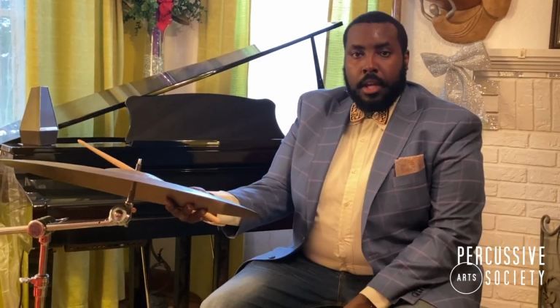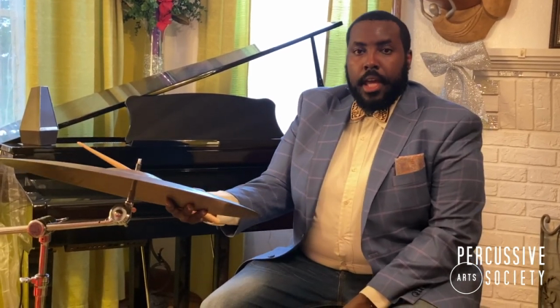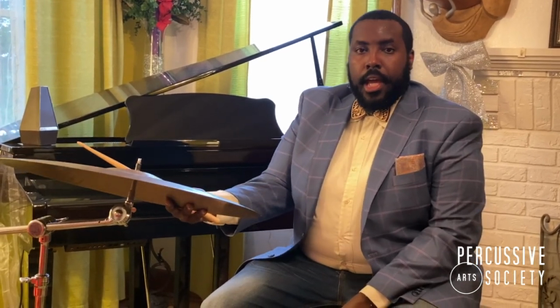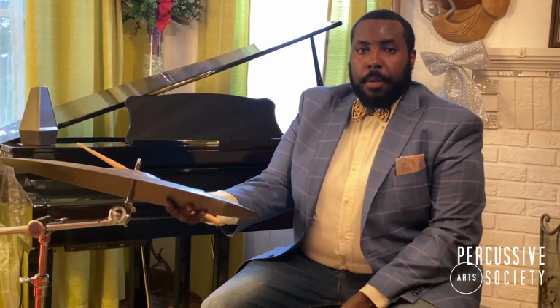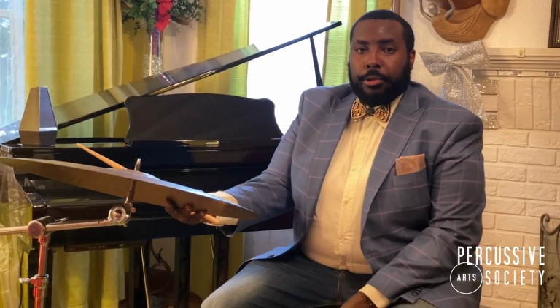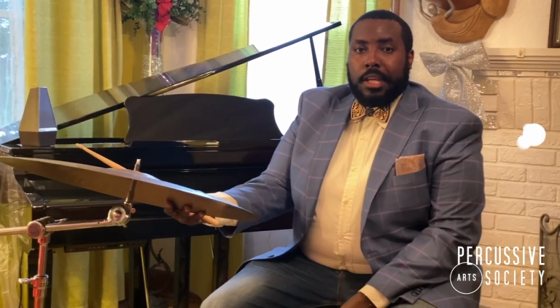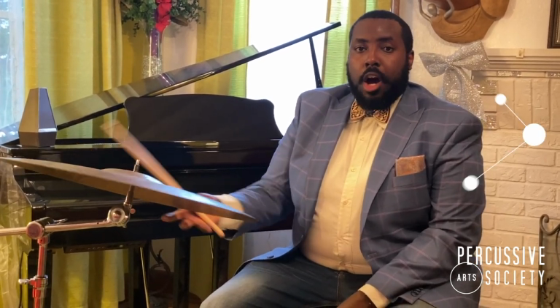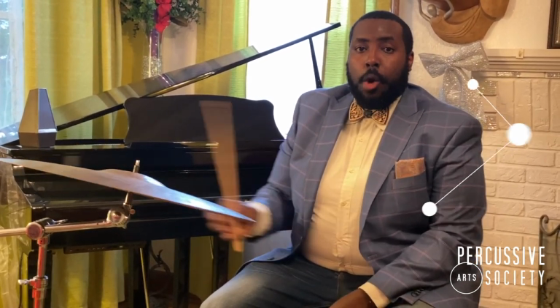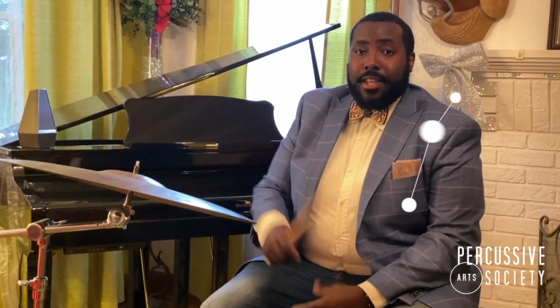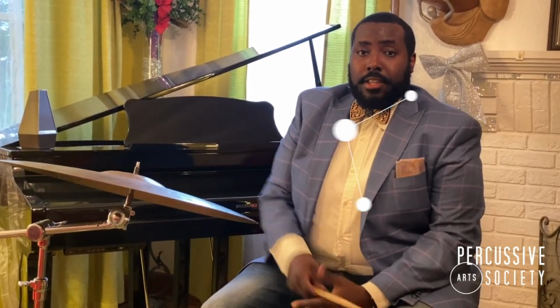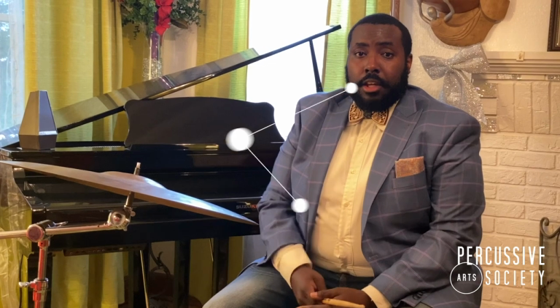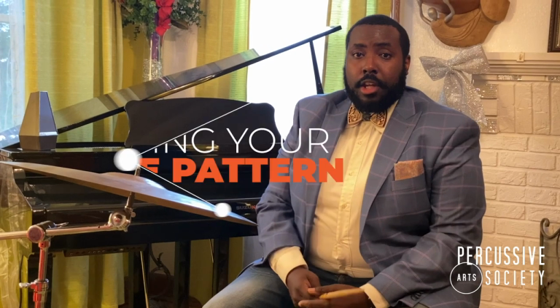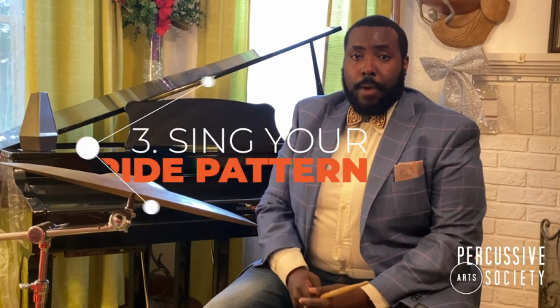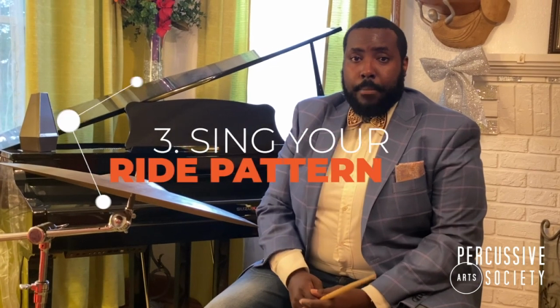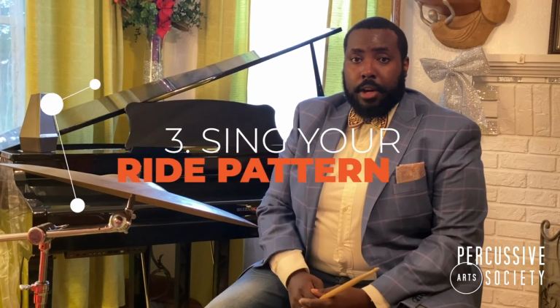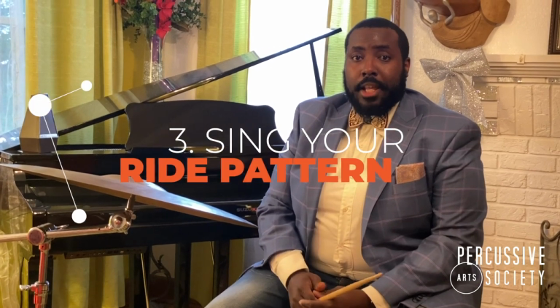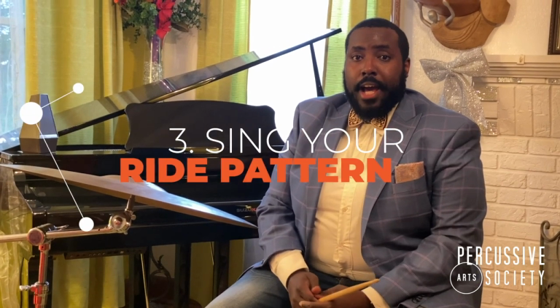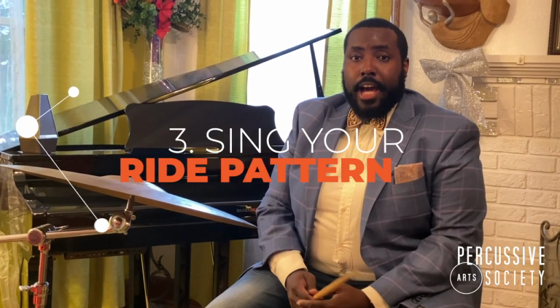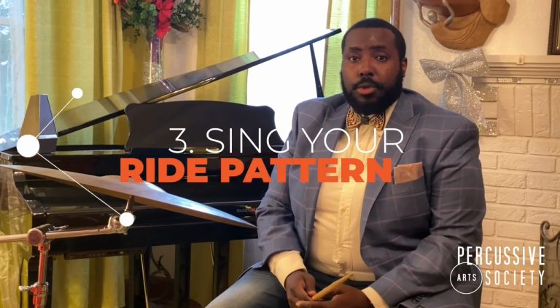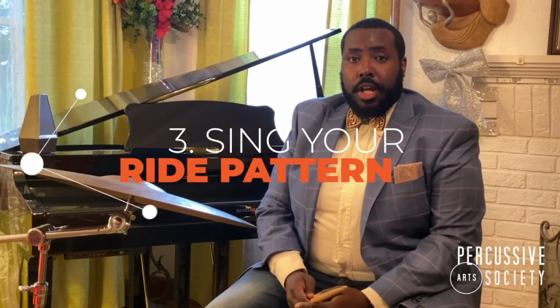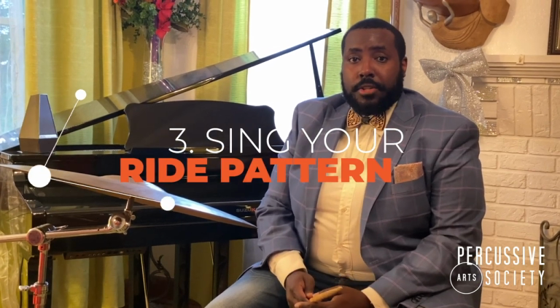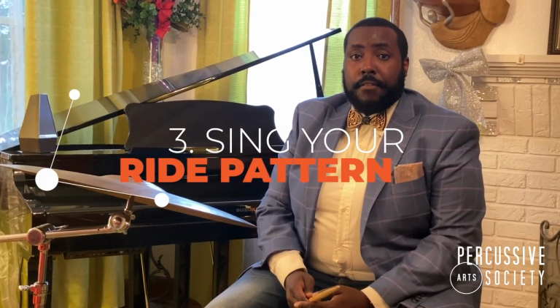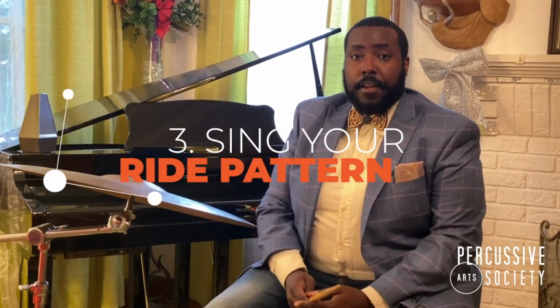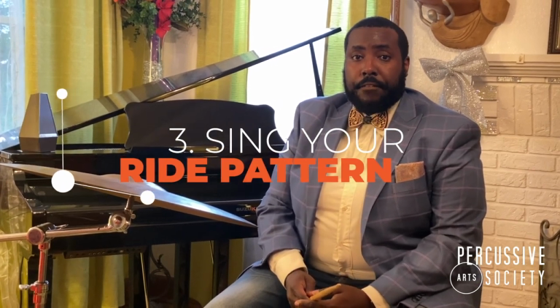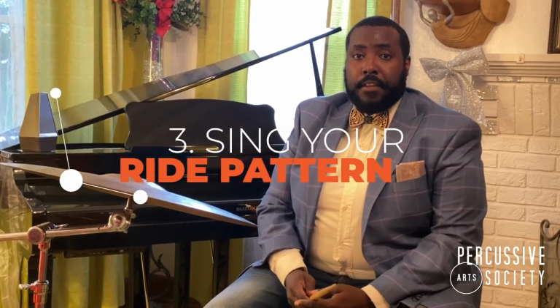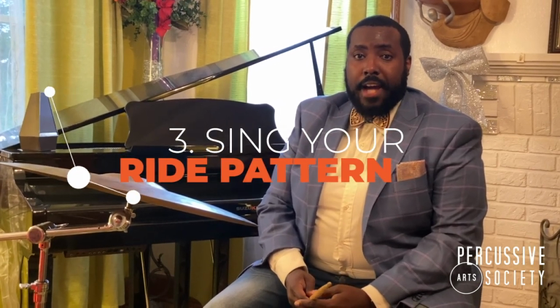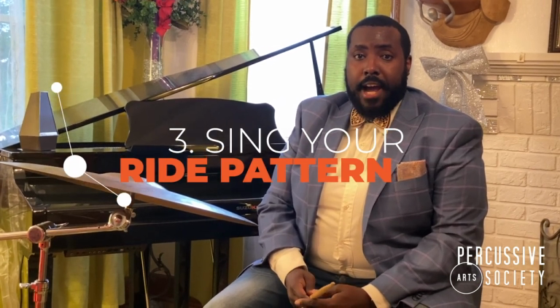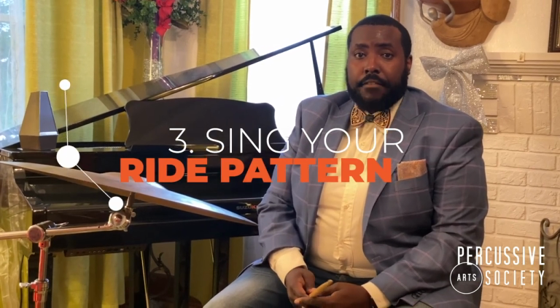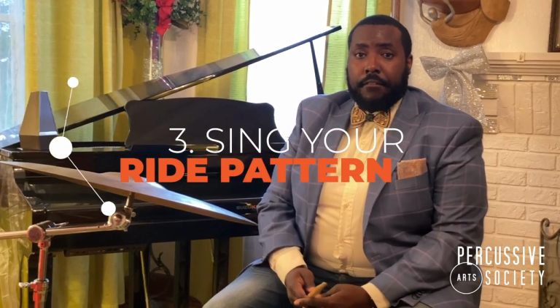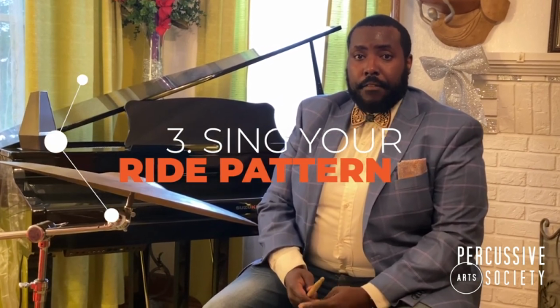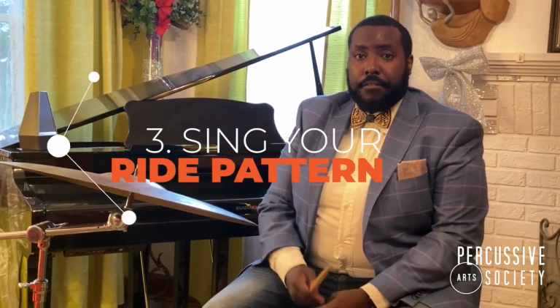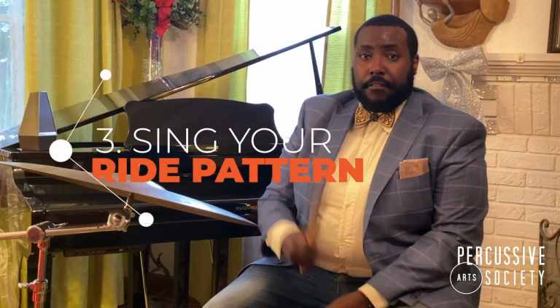And number three: always sing your ride pattern. I use numbers 55-55.